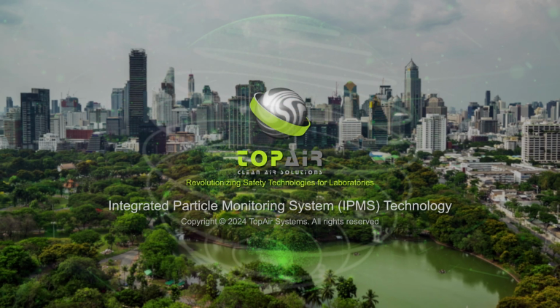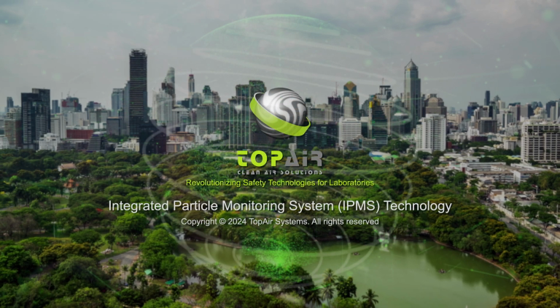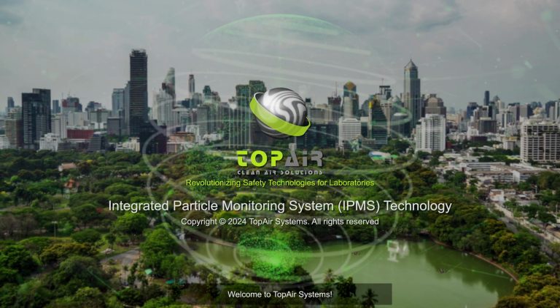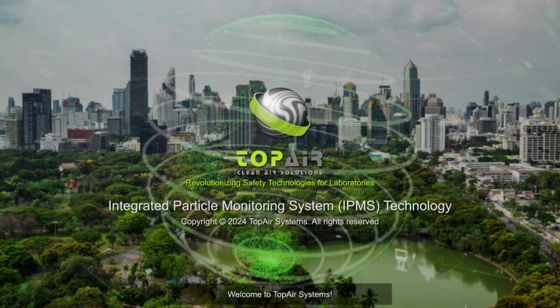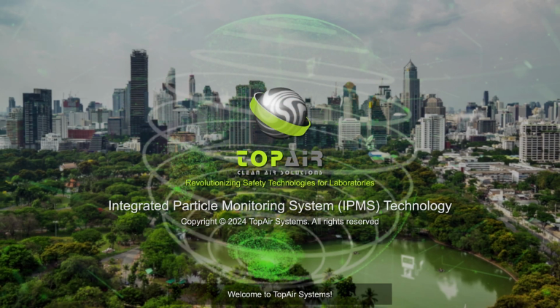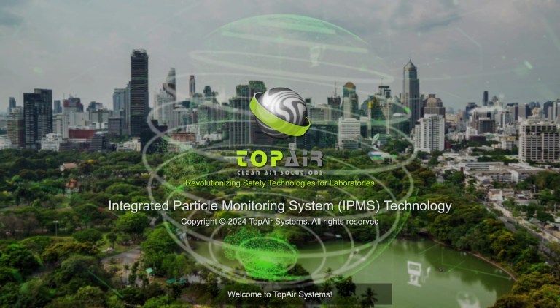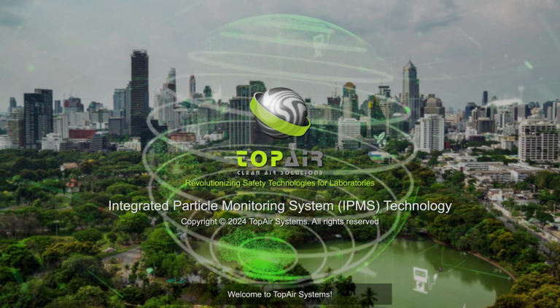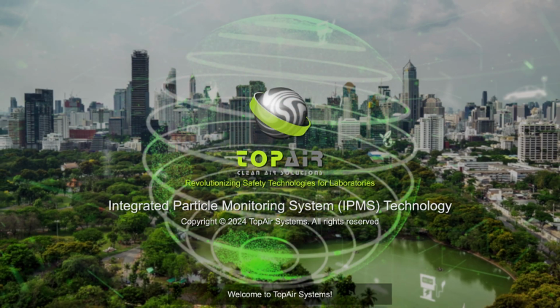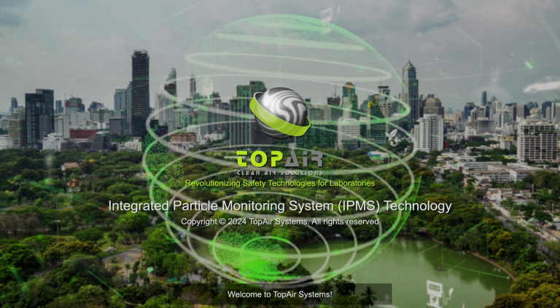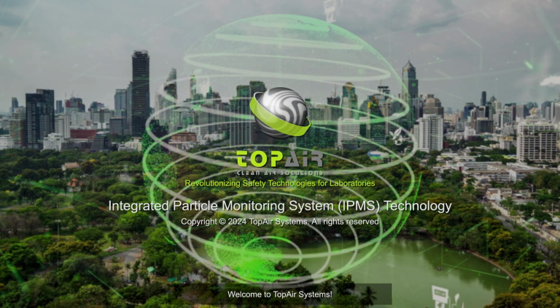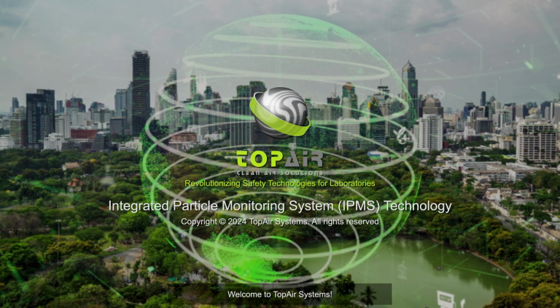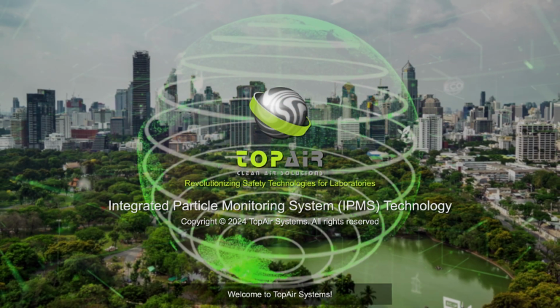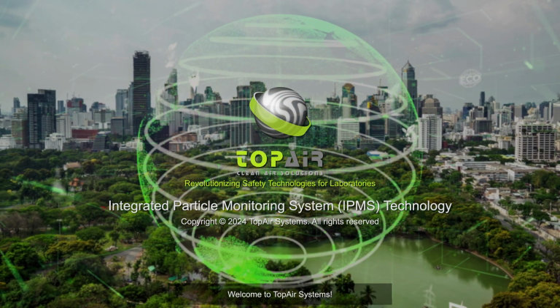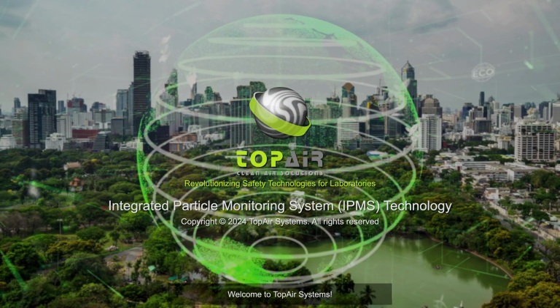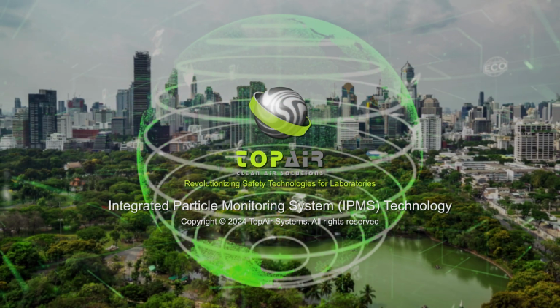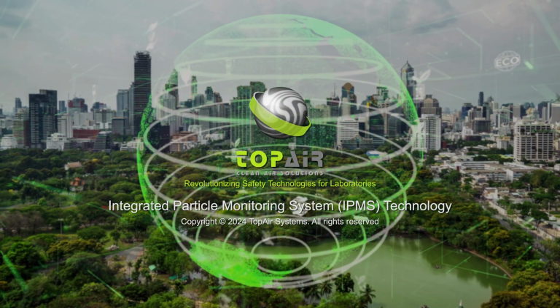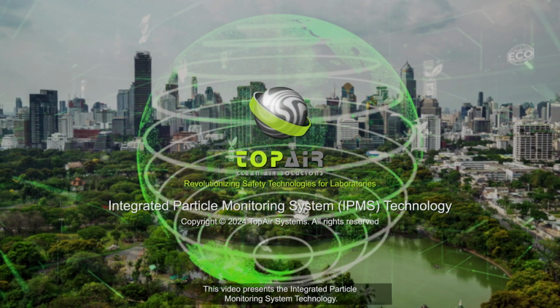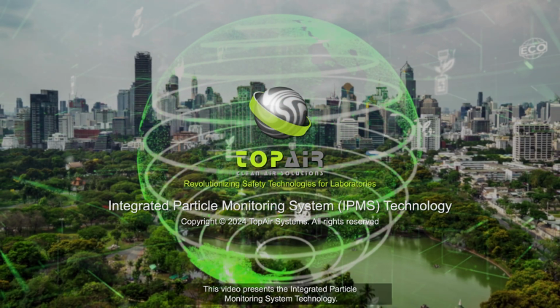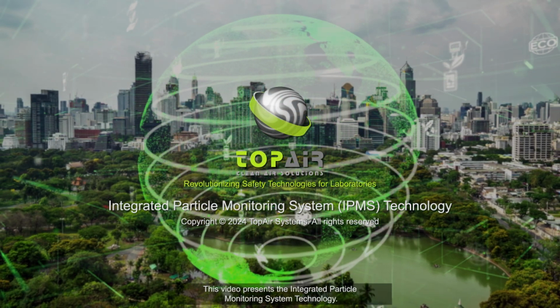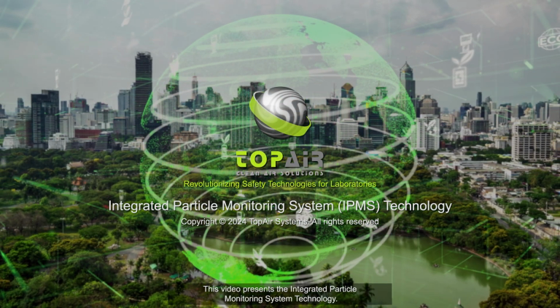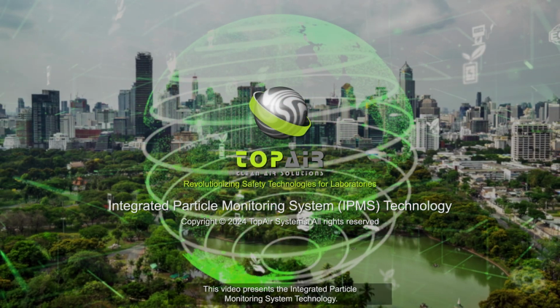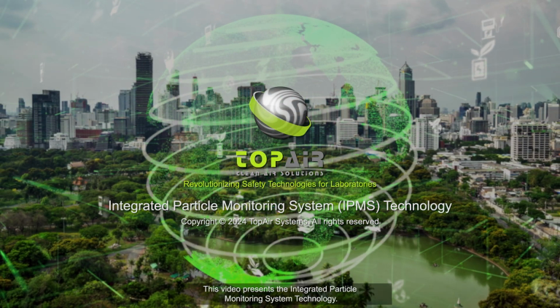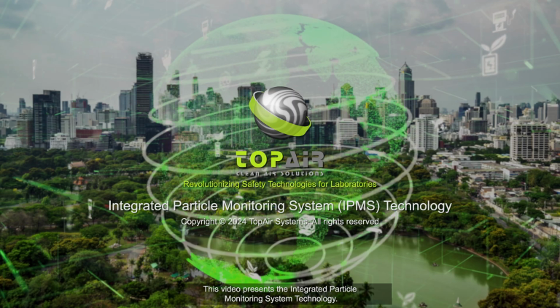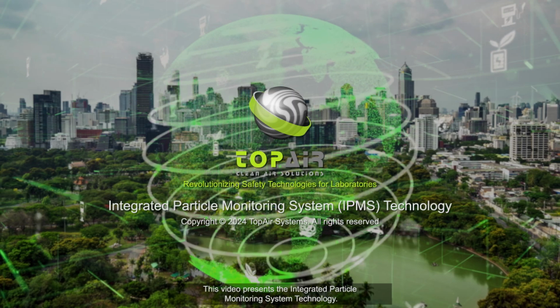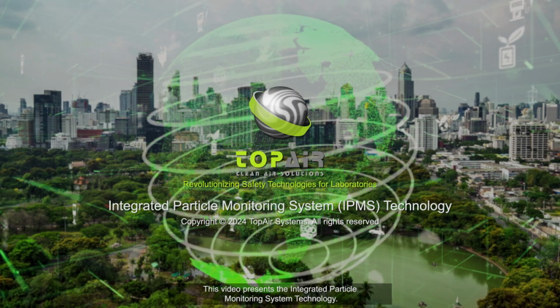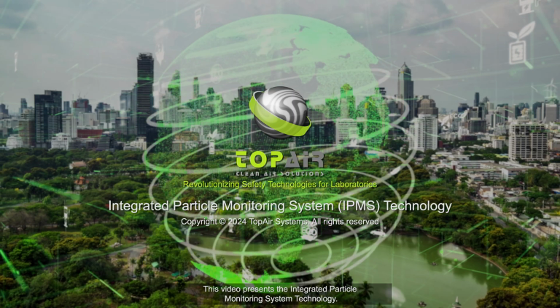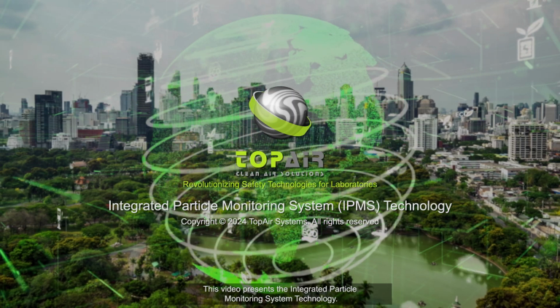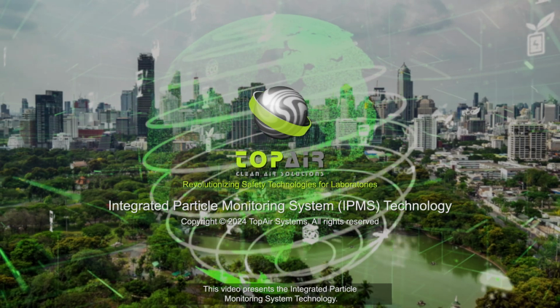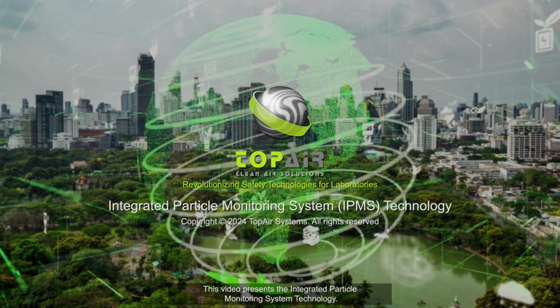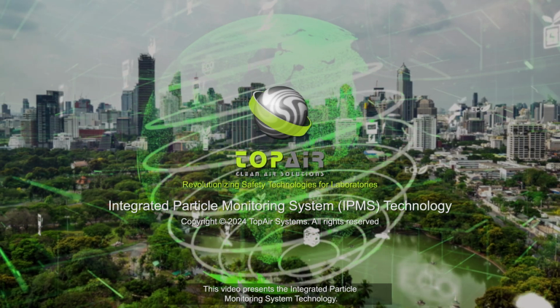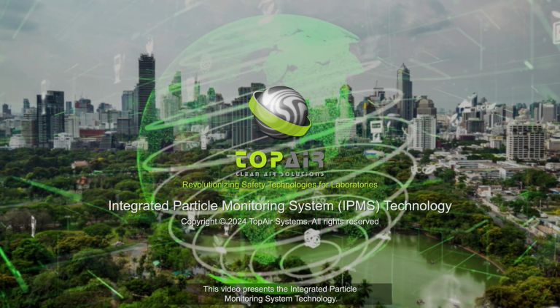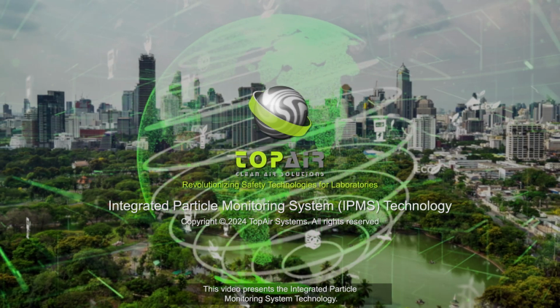Welcome to Top Air Systems. This video presents the Integrated Particle Monitoring System technology.